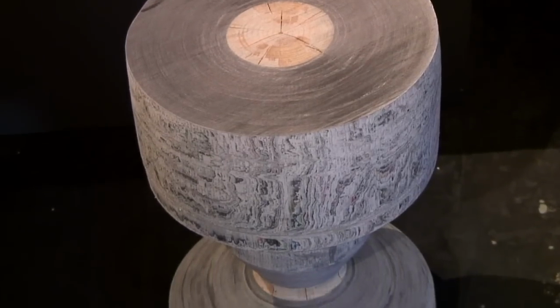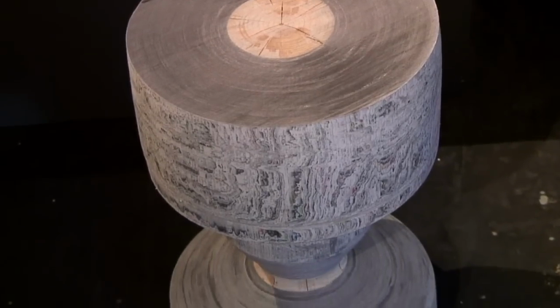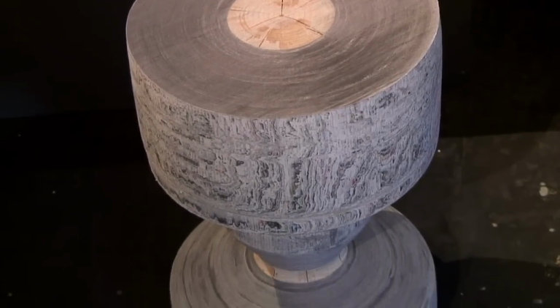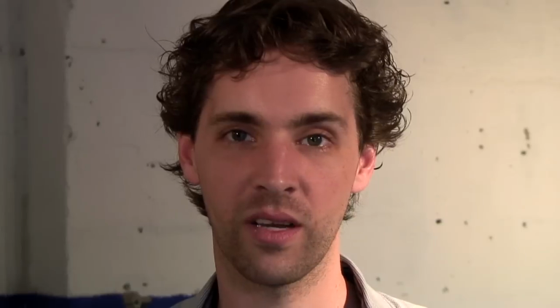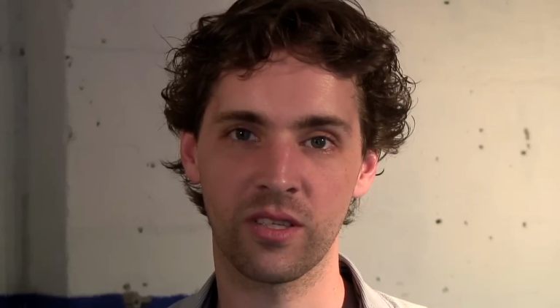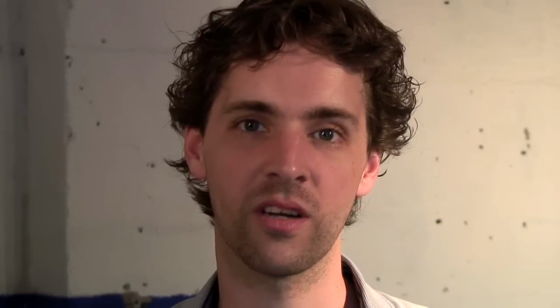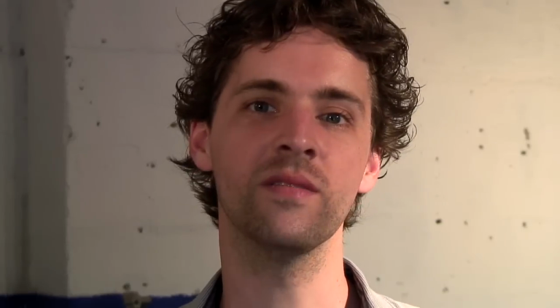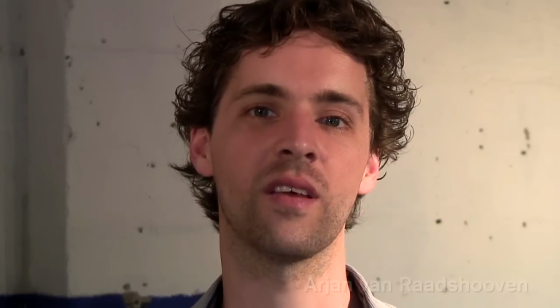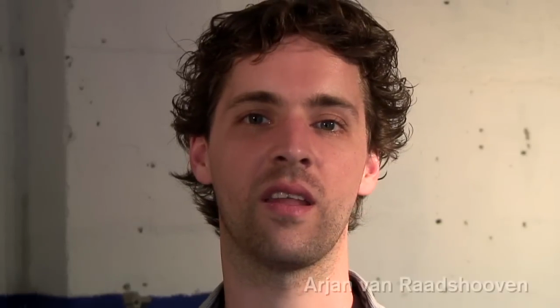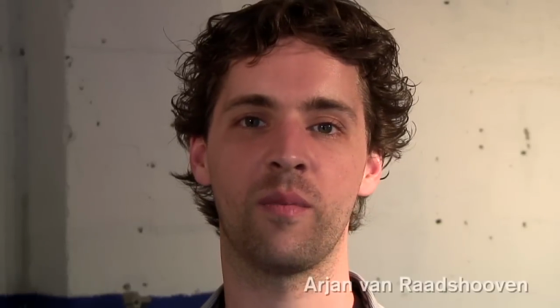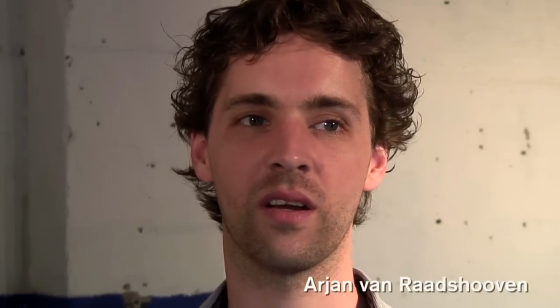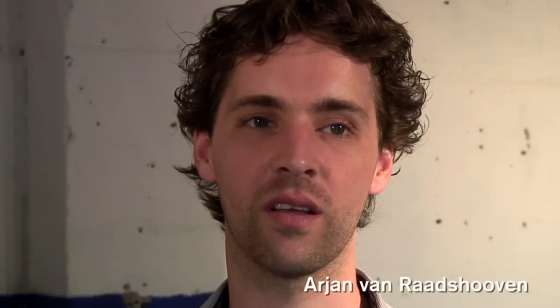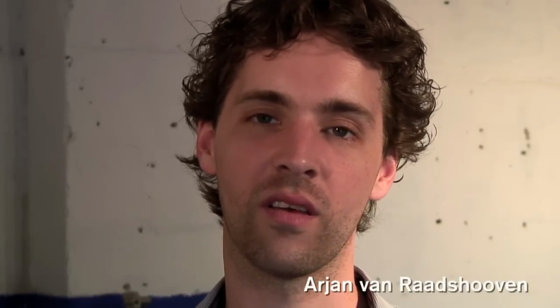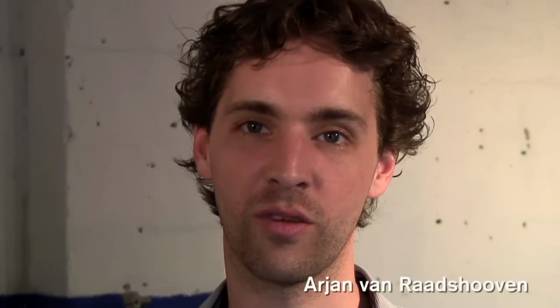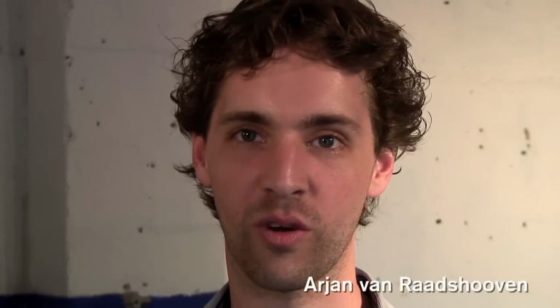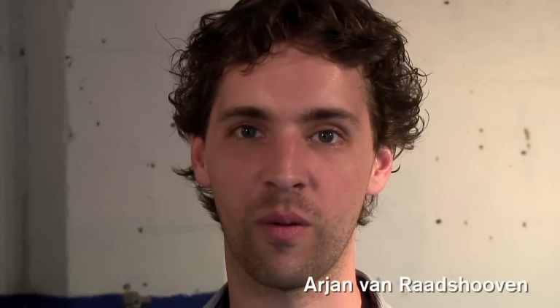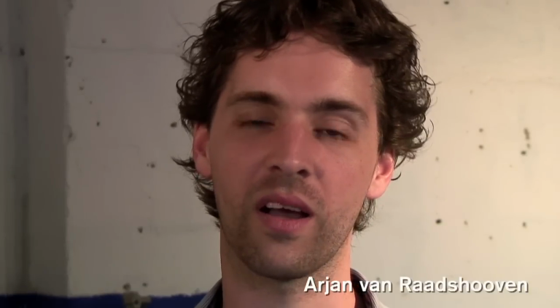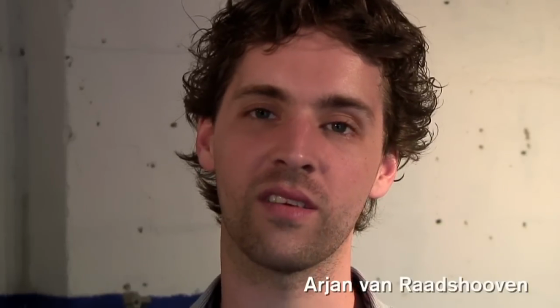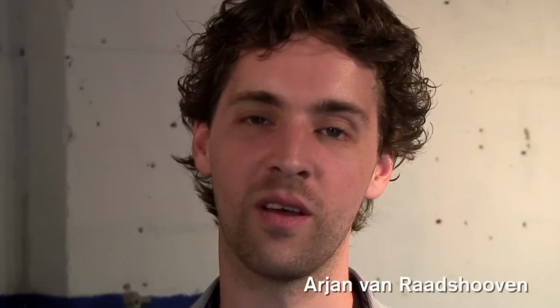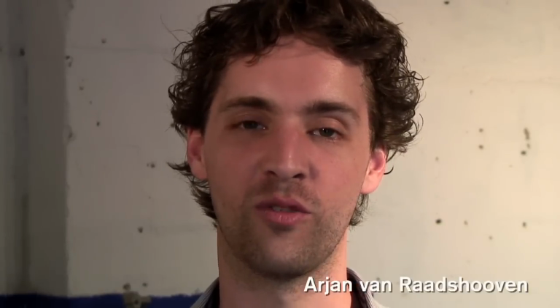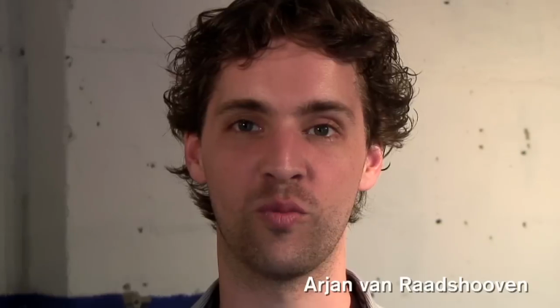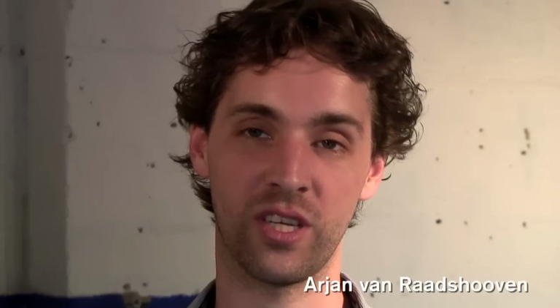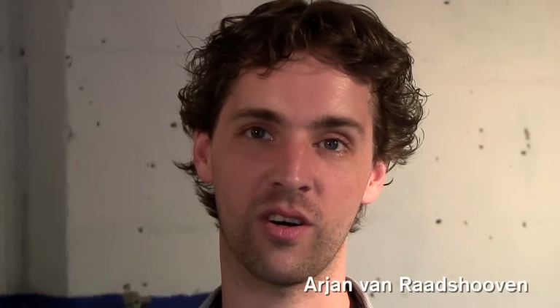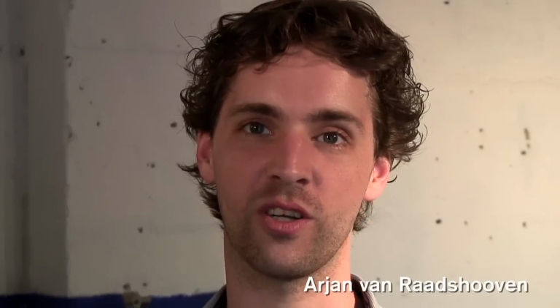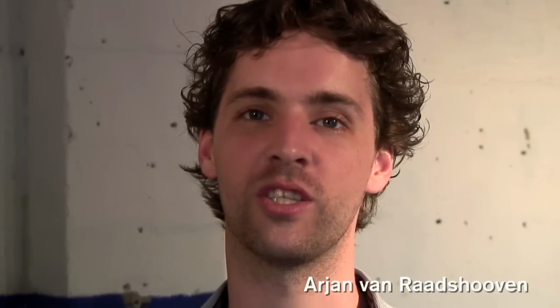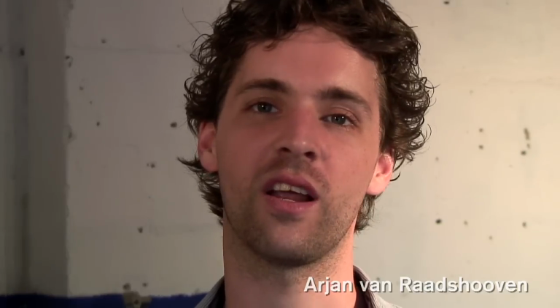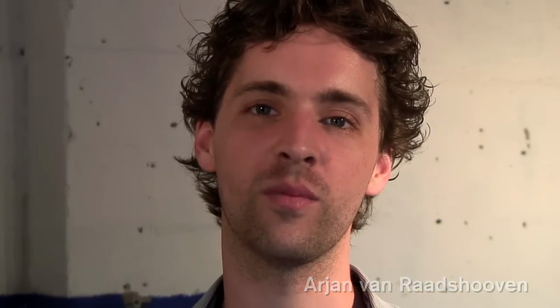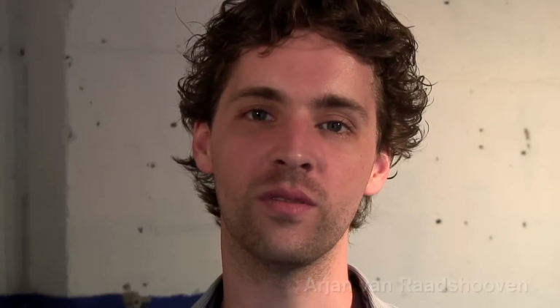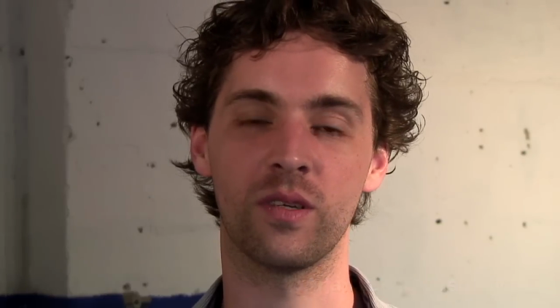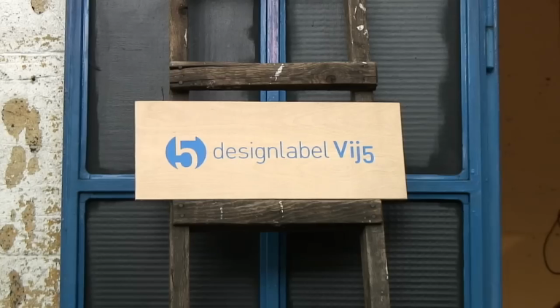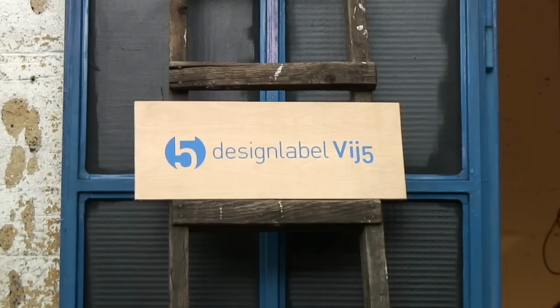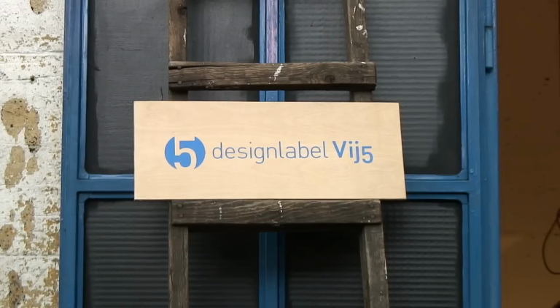Hello, my name is Arjan and I'm here at Ventura Lambrate to present our Dutch design label, which is called Five.